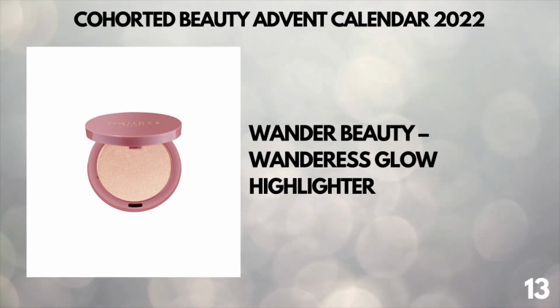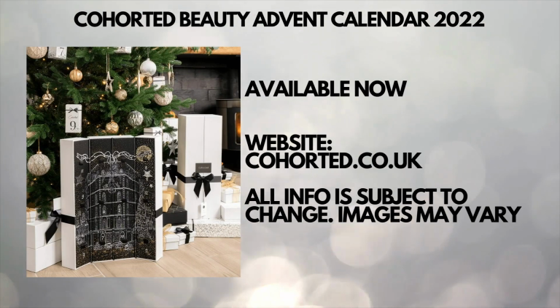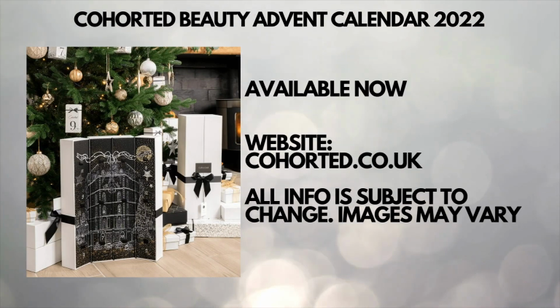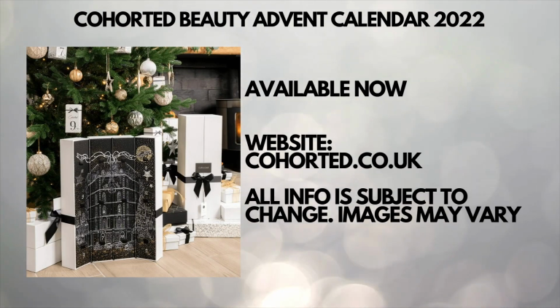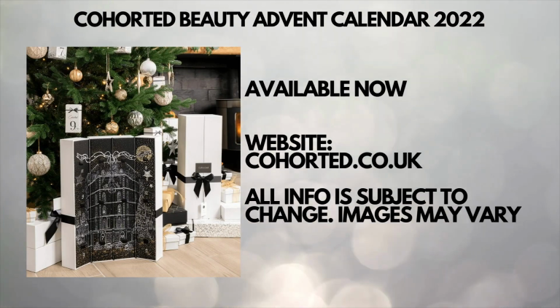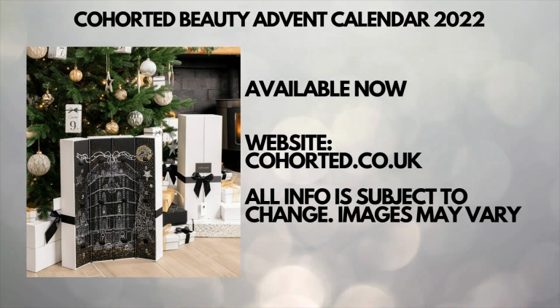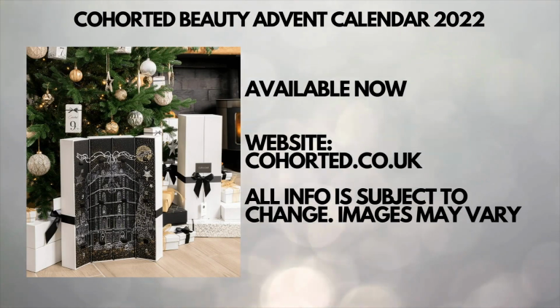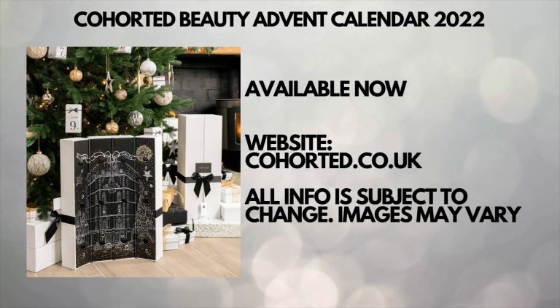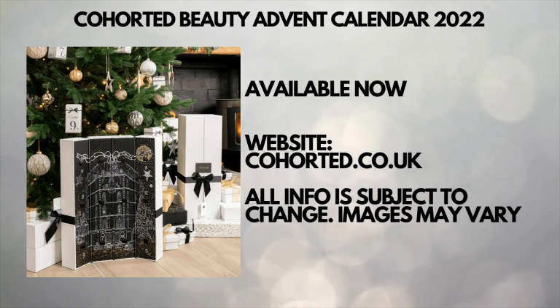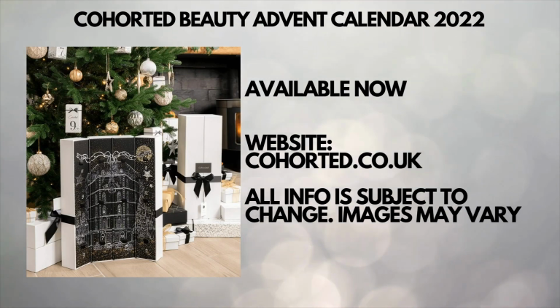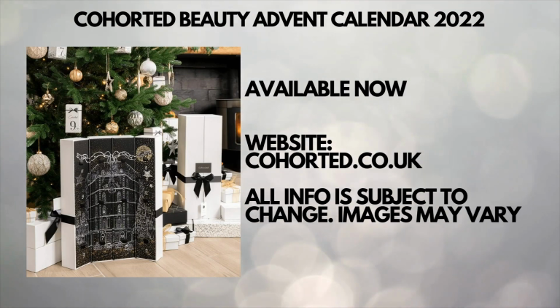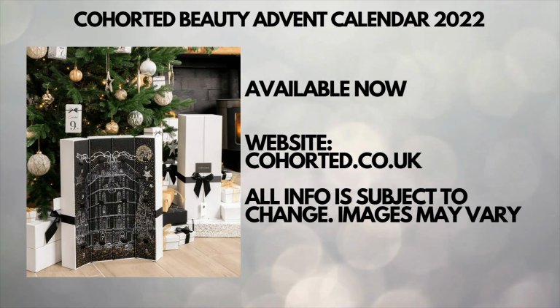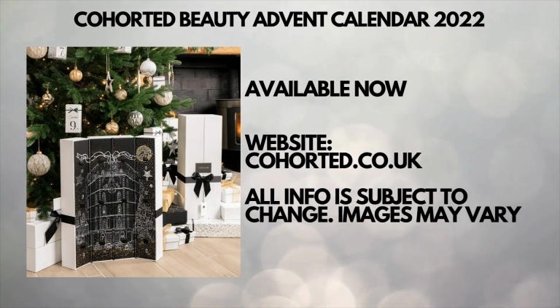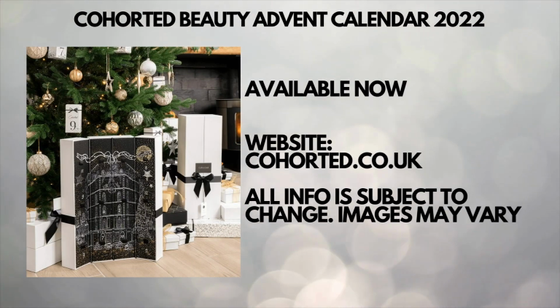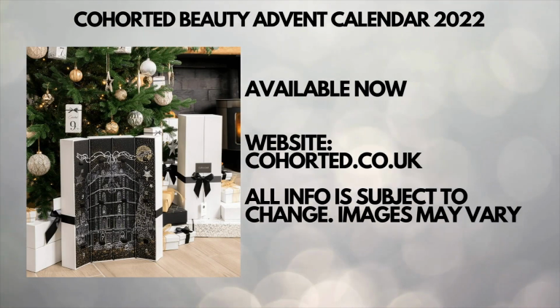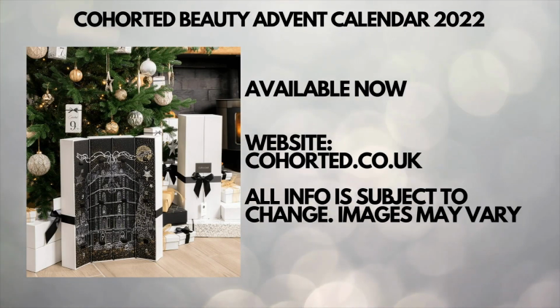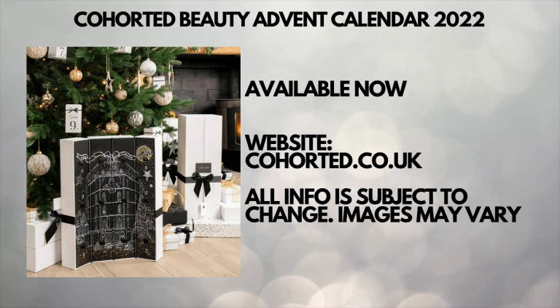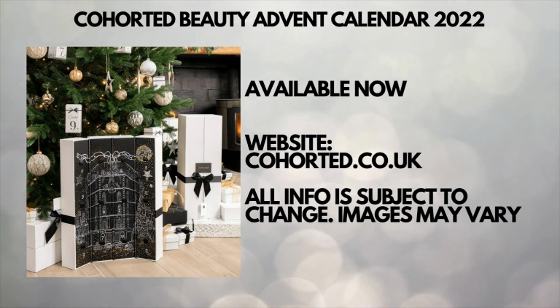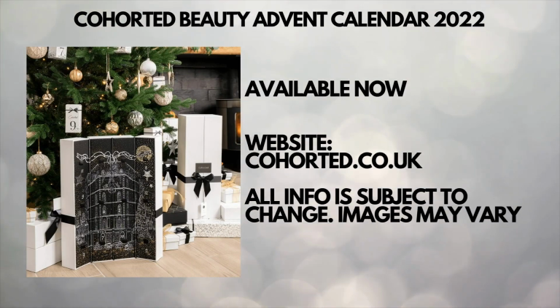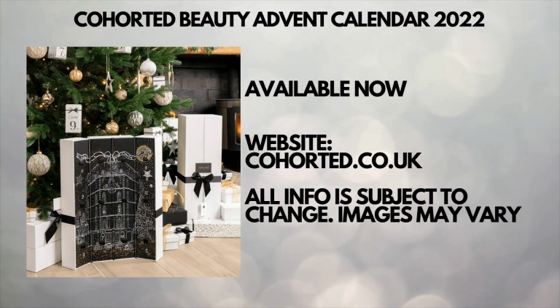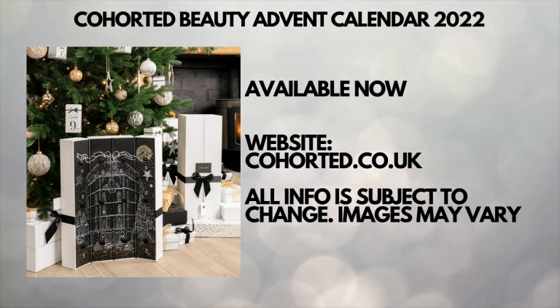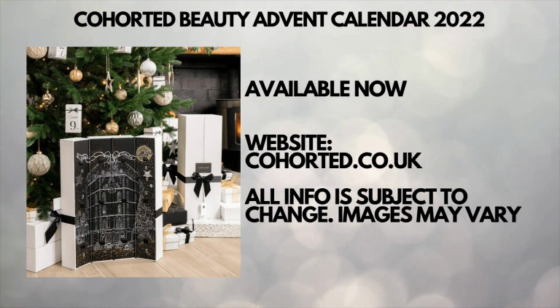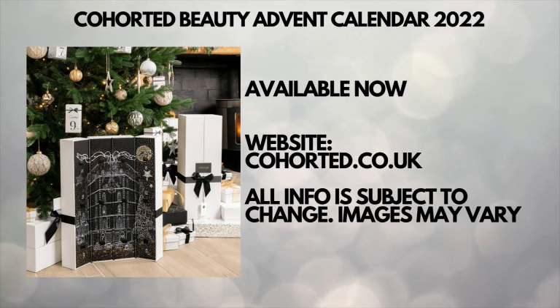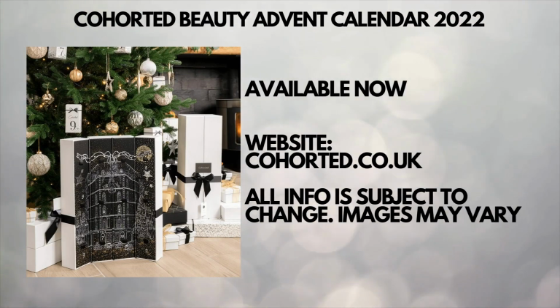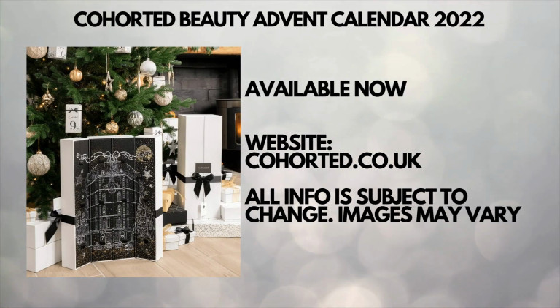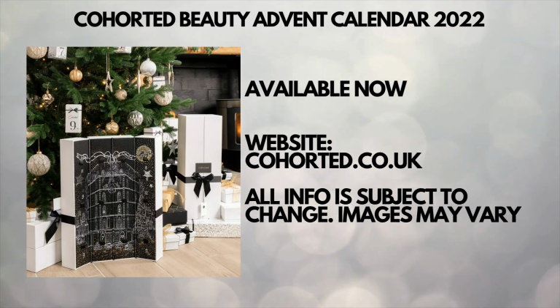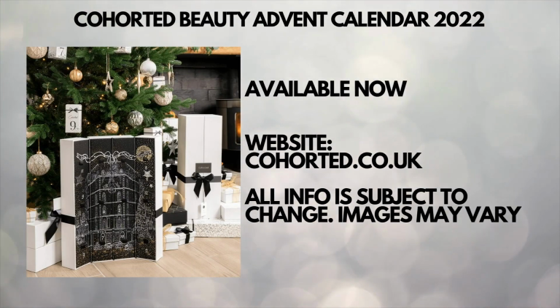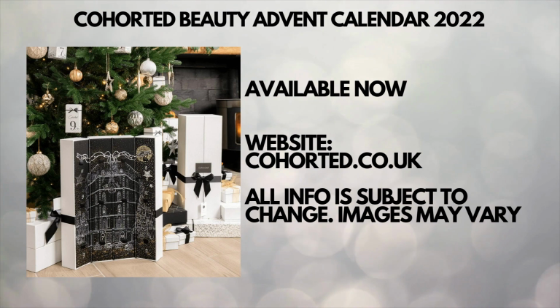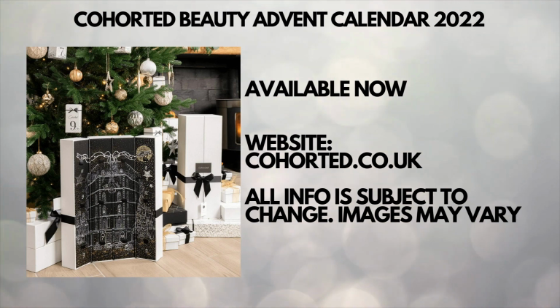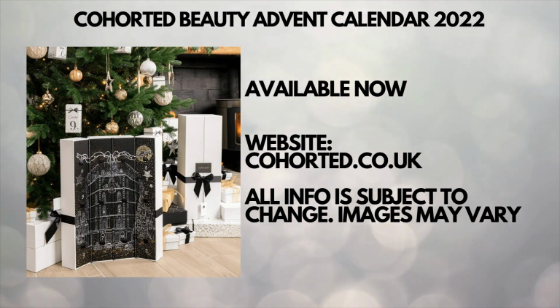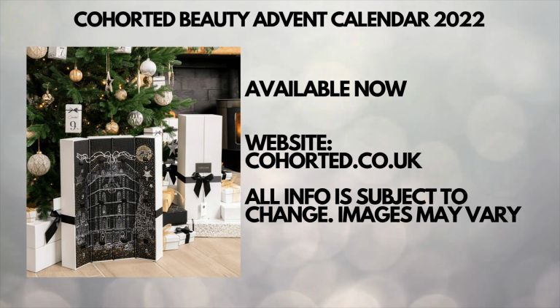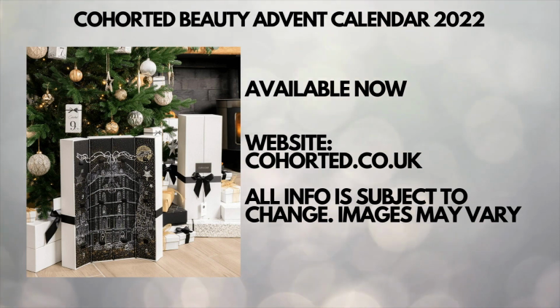This advent calendar is available now. Let me know what you think about it in the comment section down below.